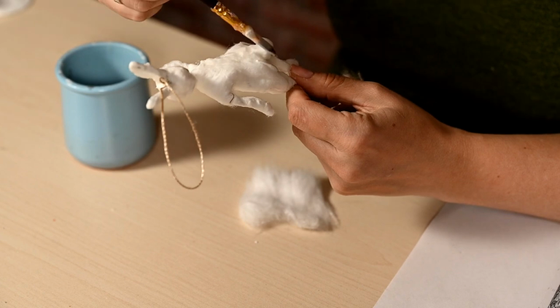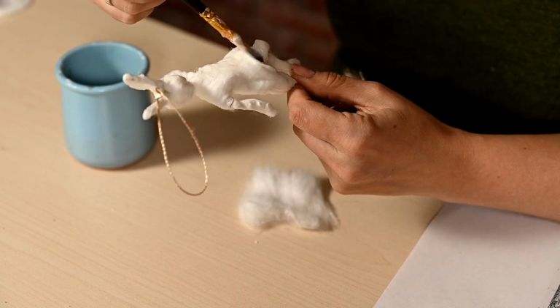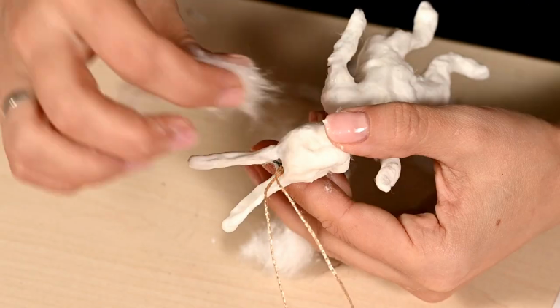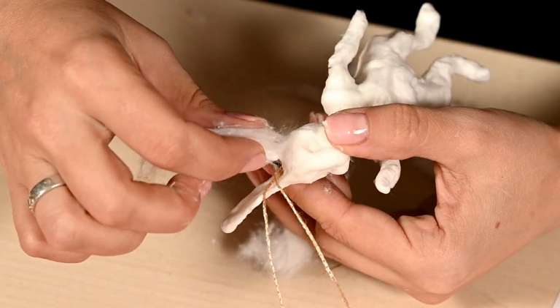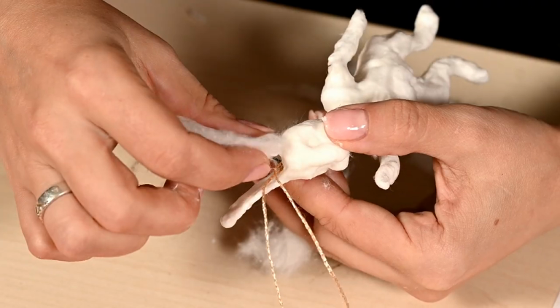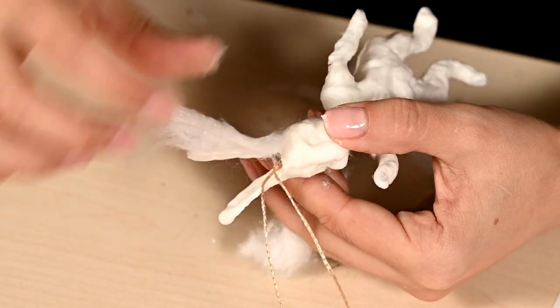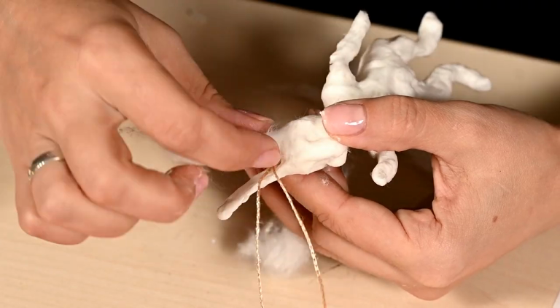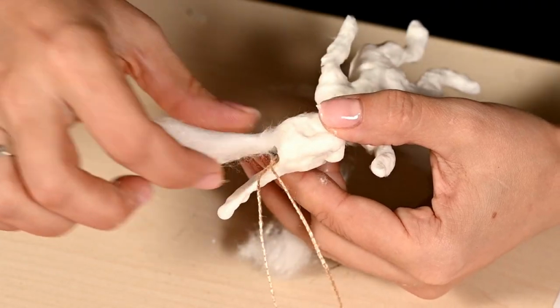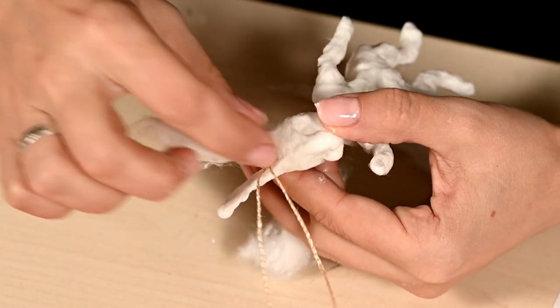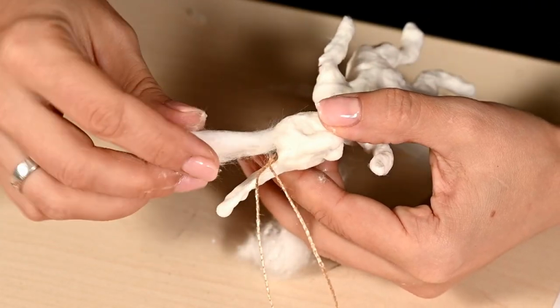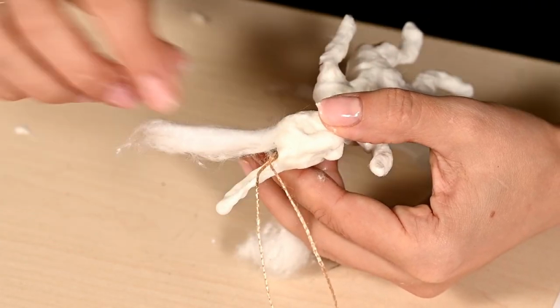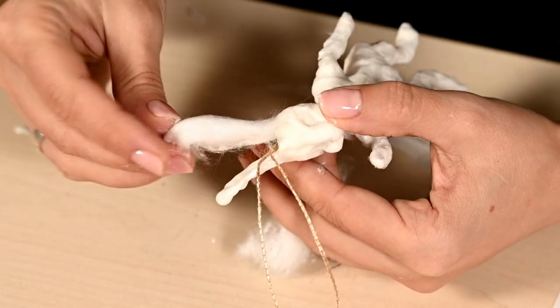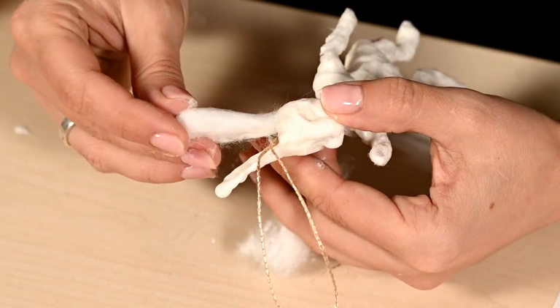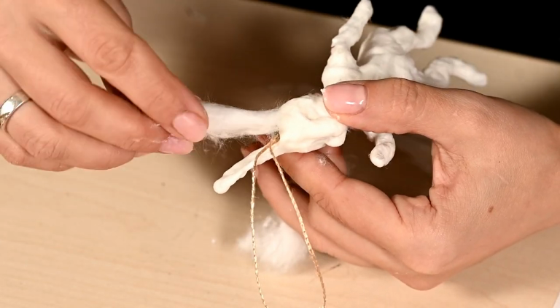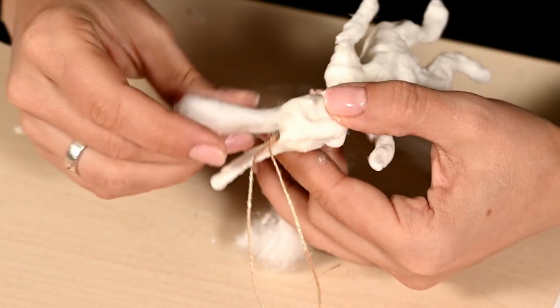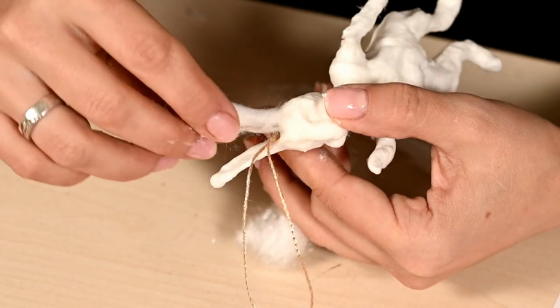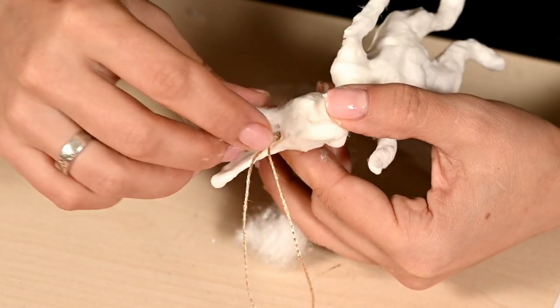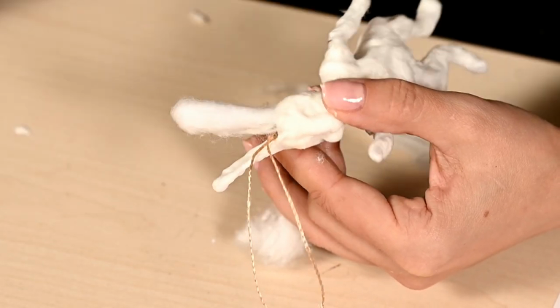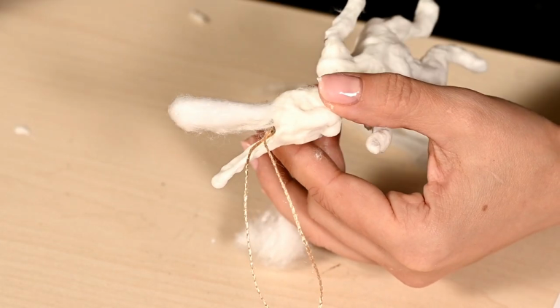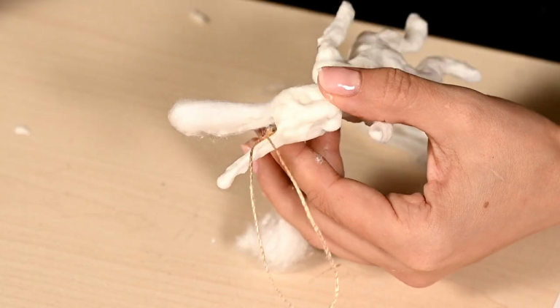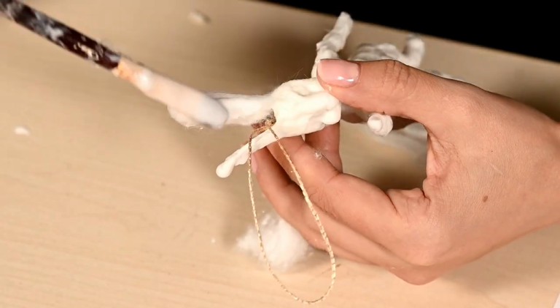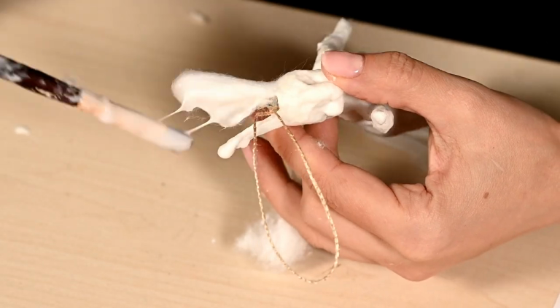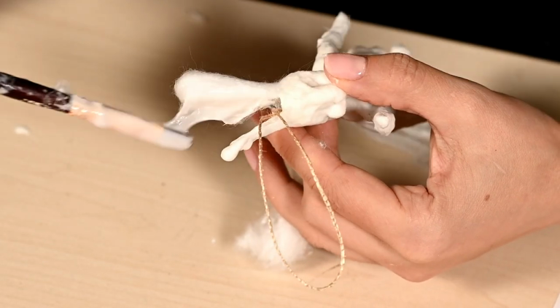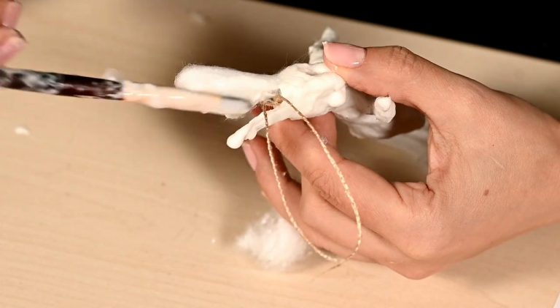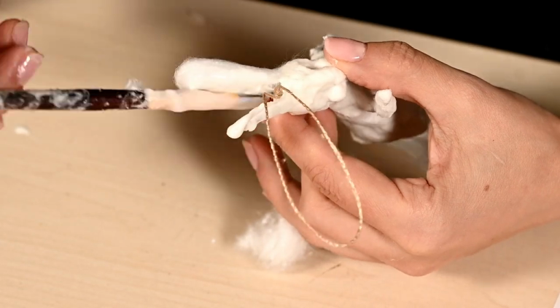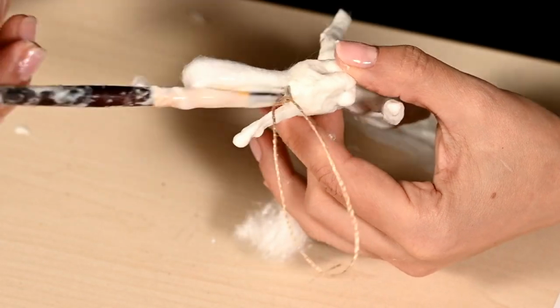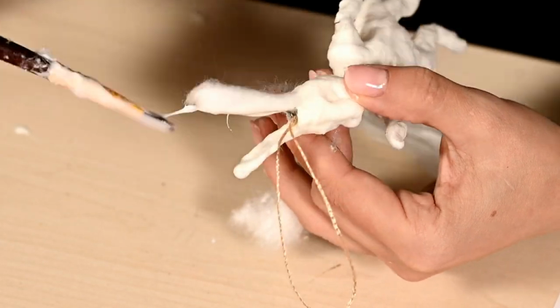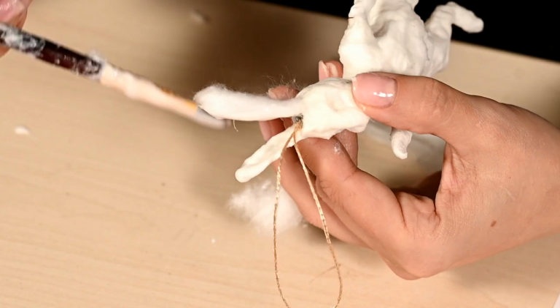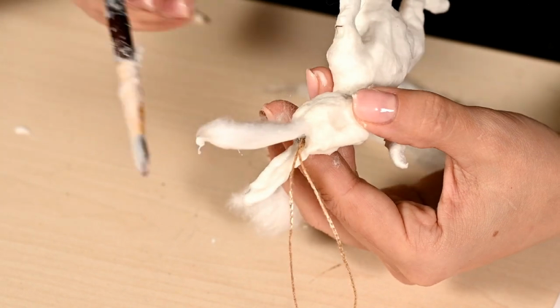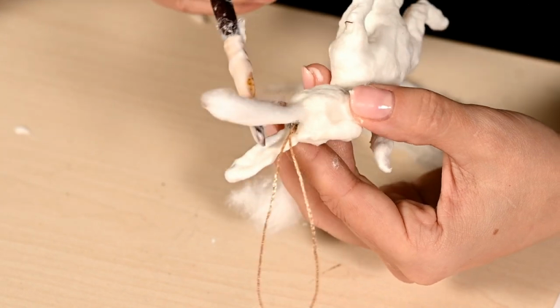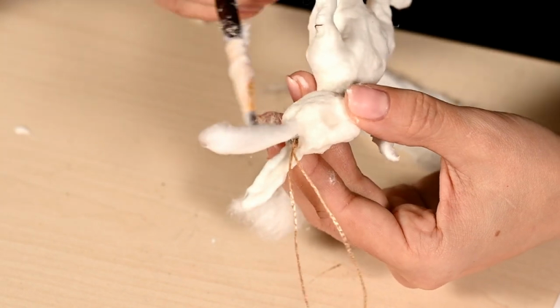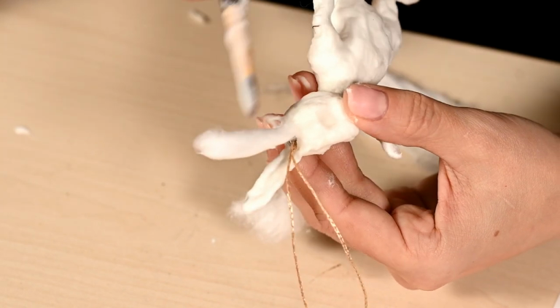And of course I'm making a fluffy tail. I'm adding a bit more cotton to the ears and giving them the final look.